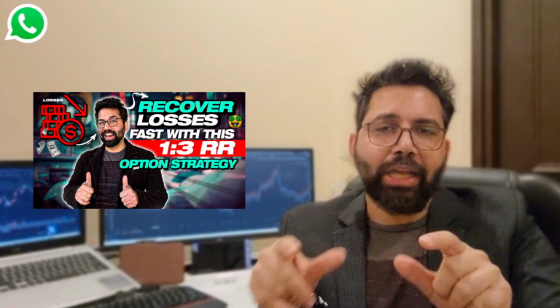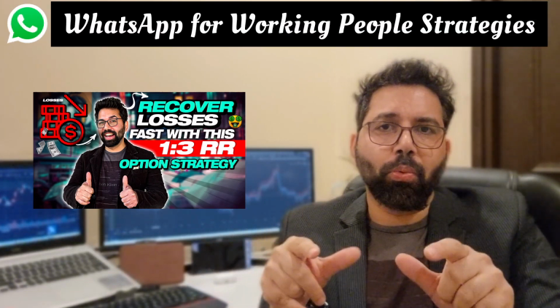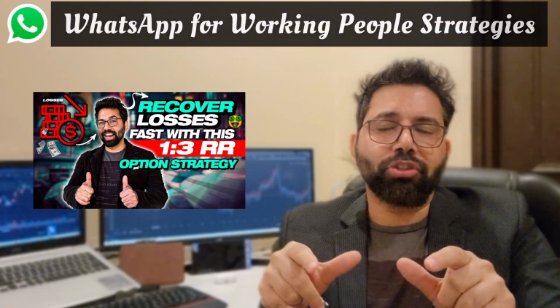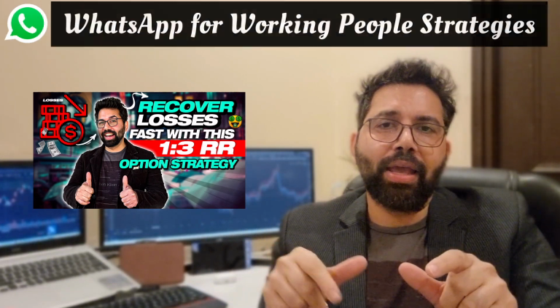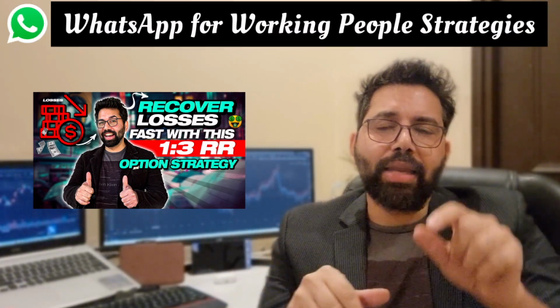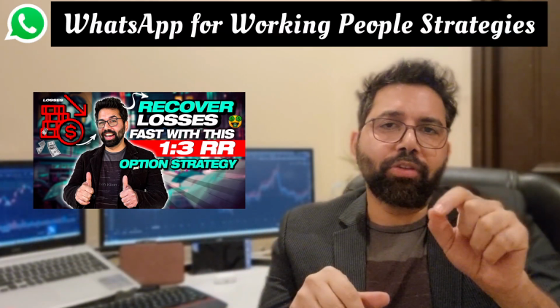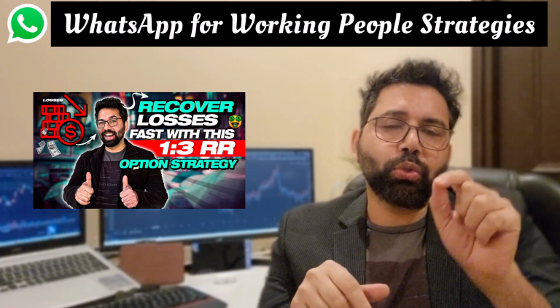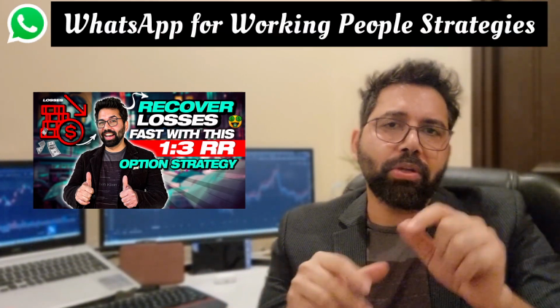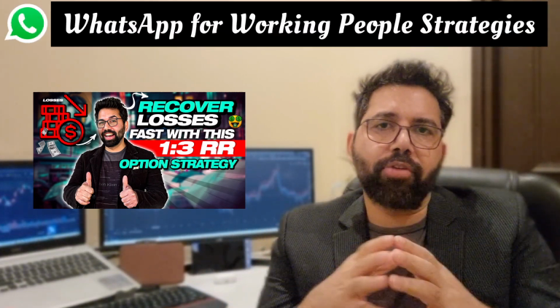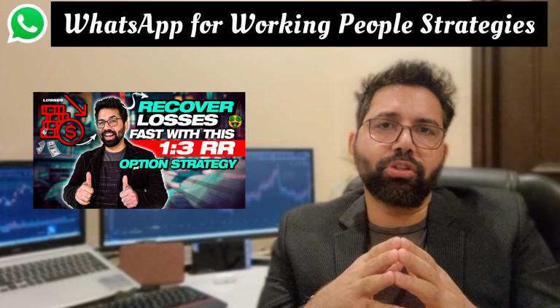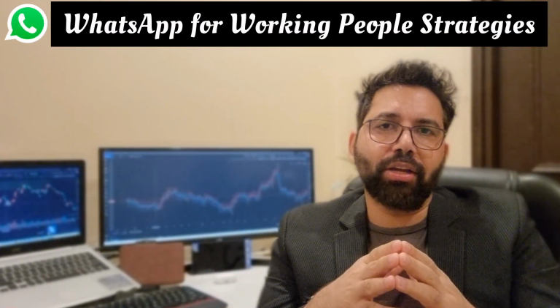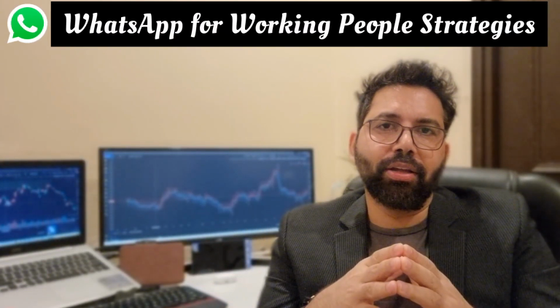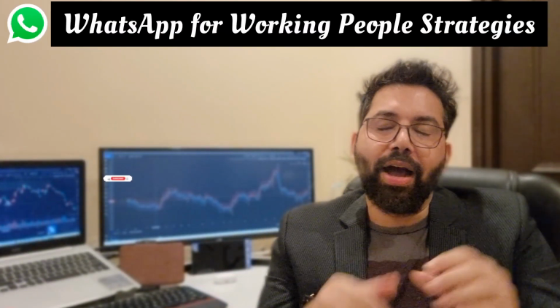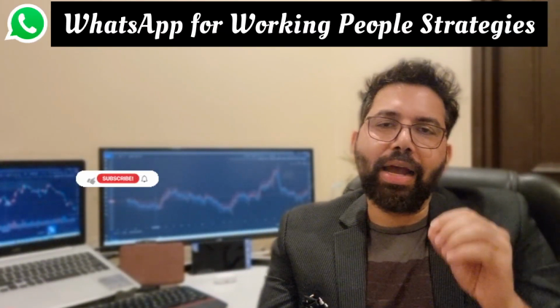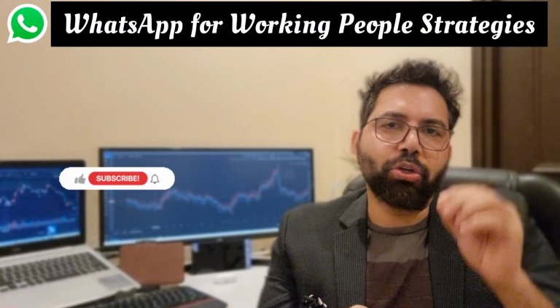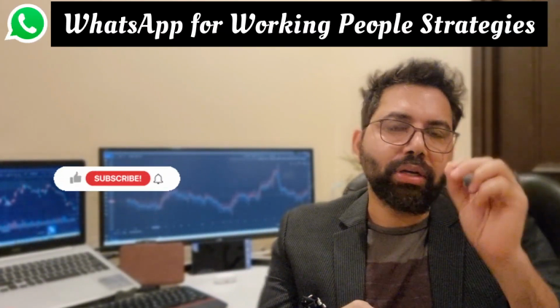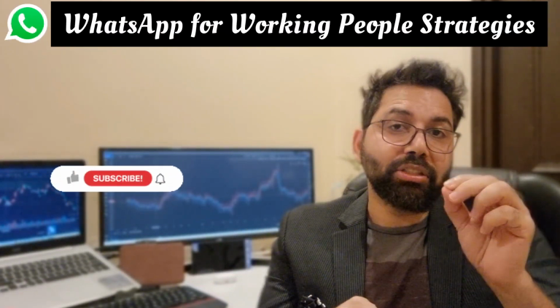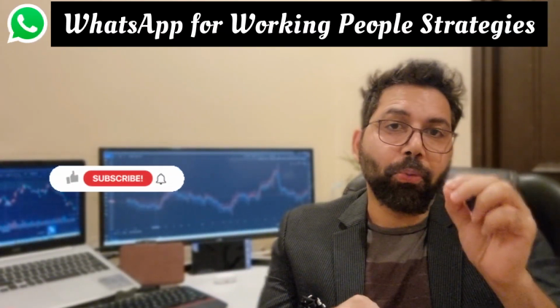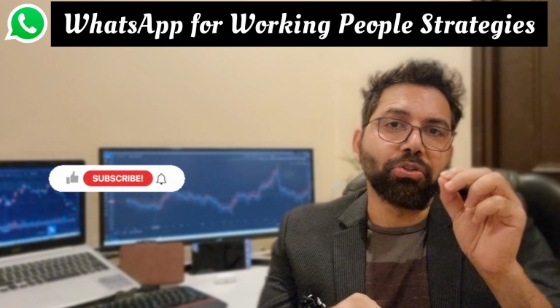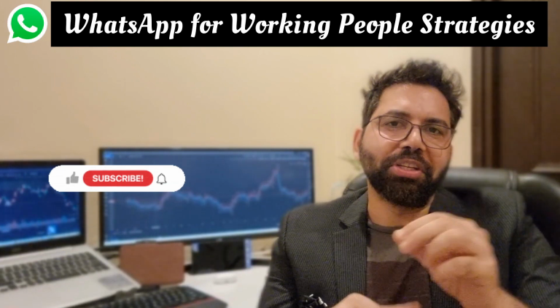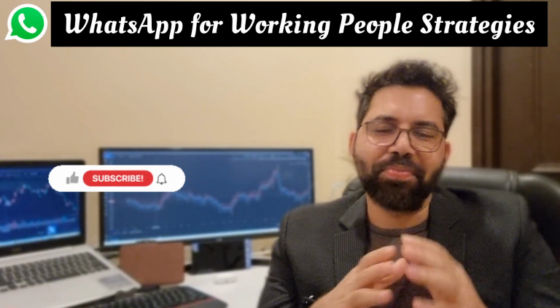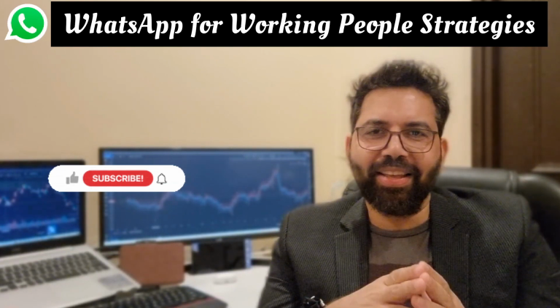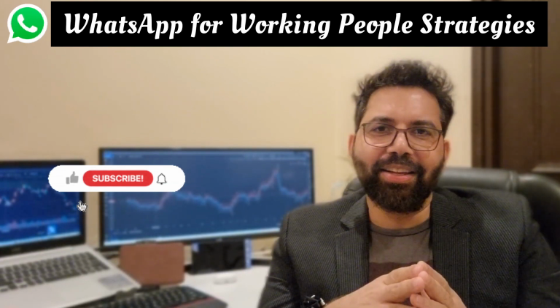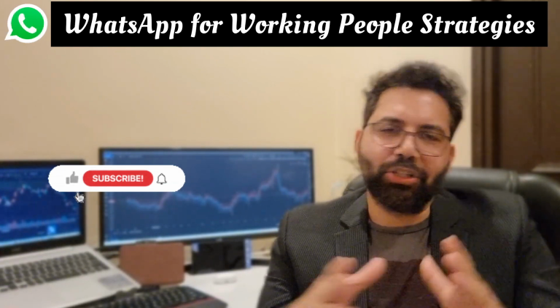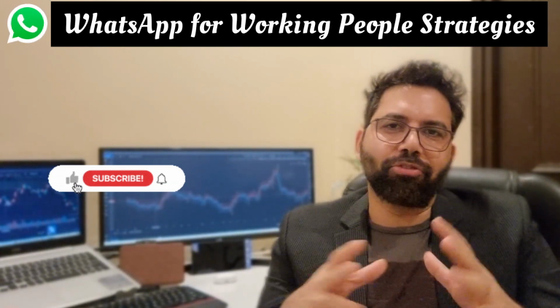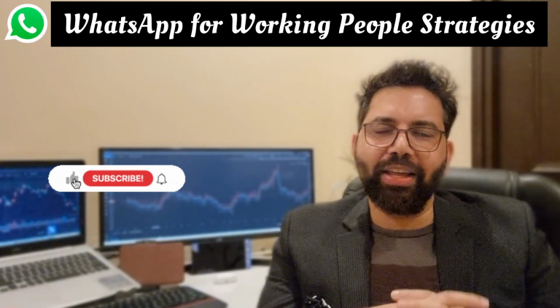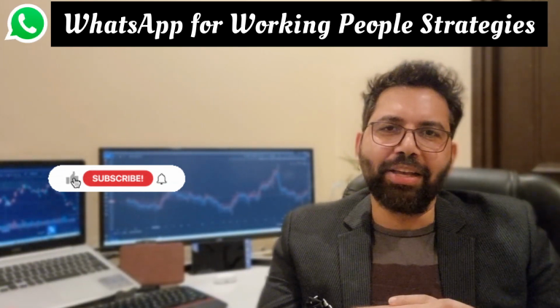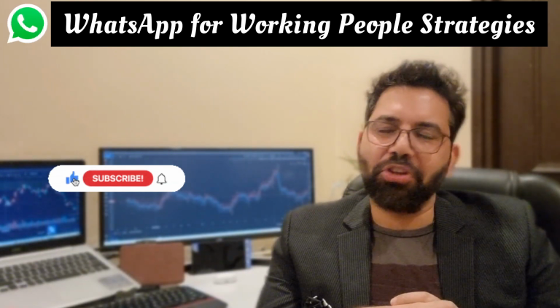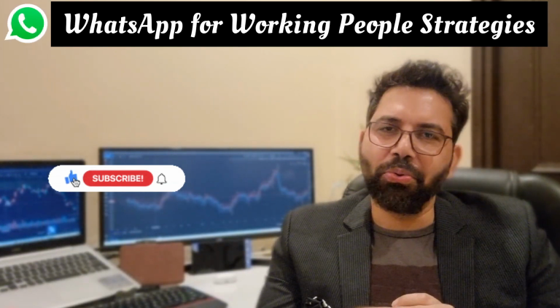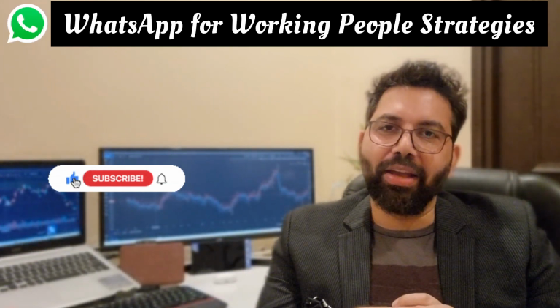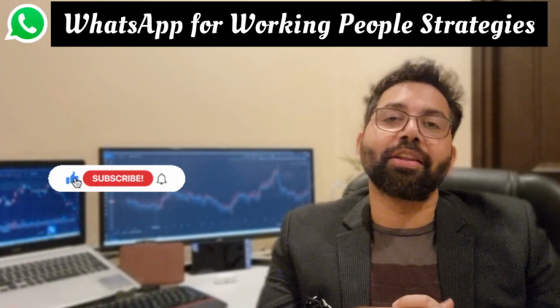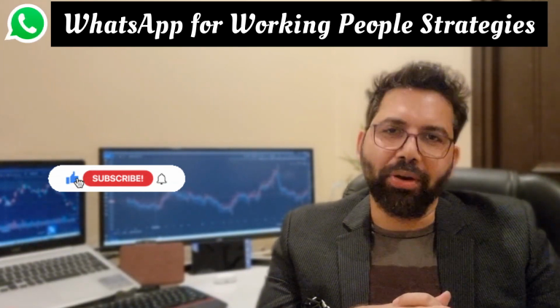Thanks for watching and giving so much love to this channel. I totally support your dream. That's all for today — see you in another one.